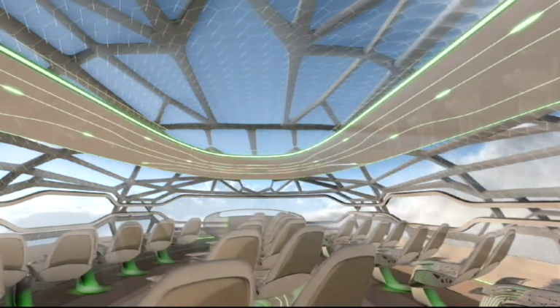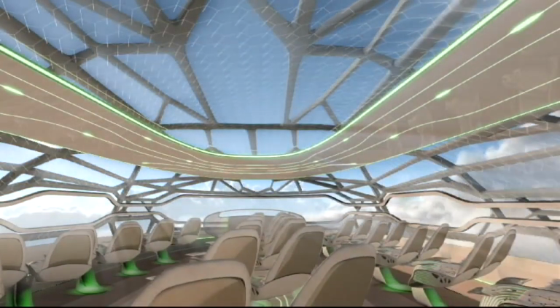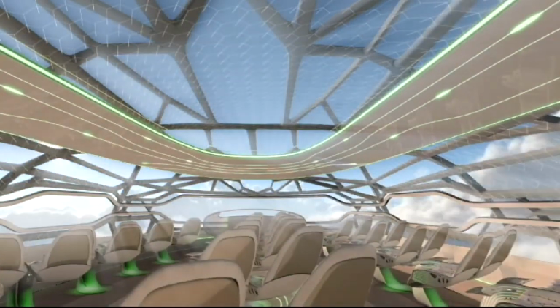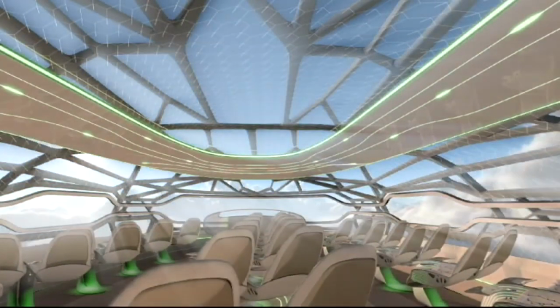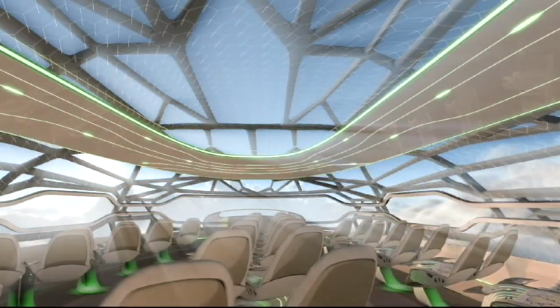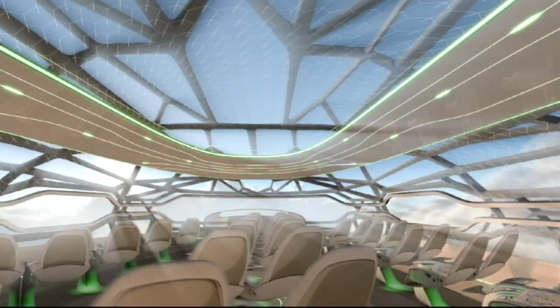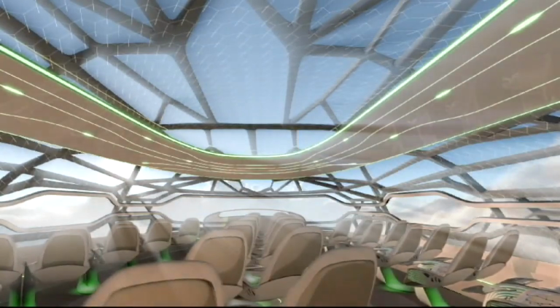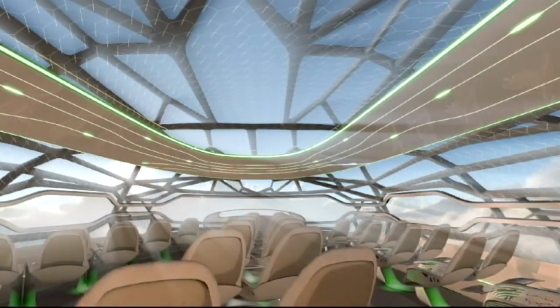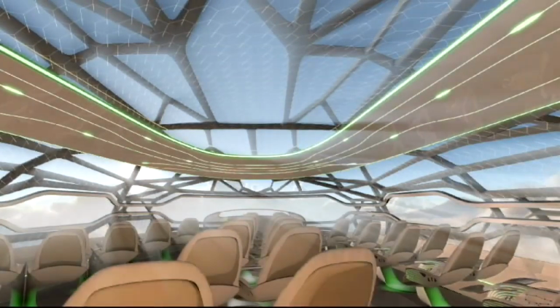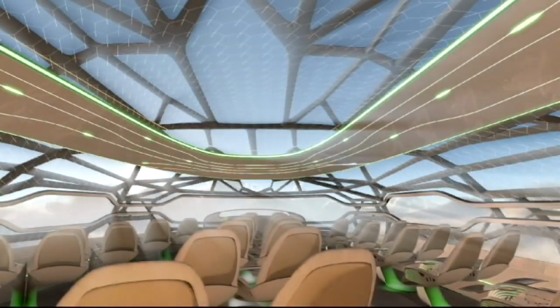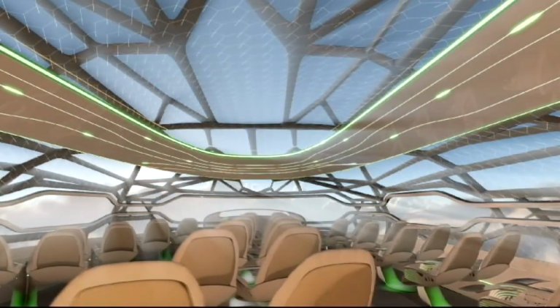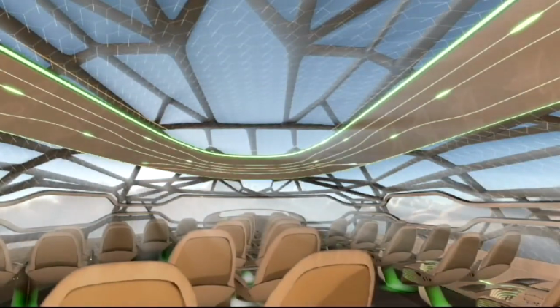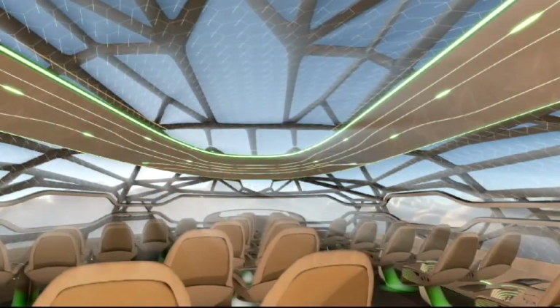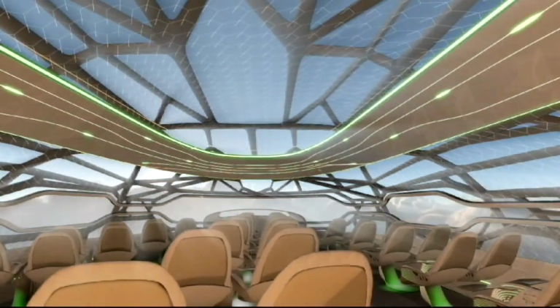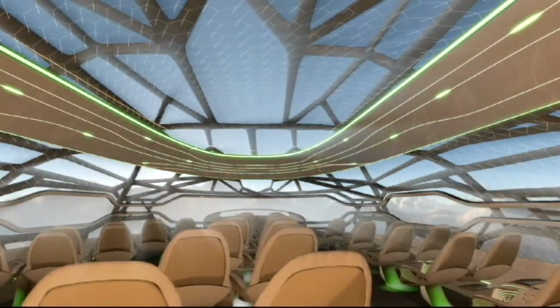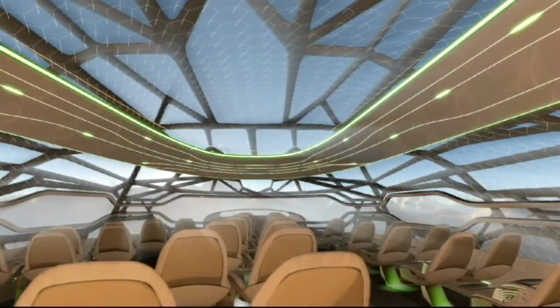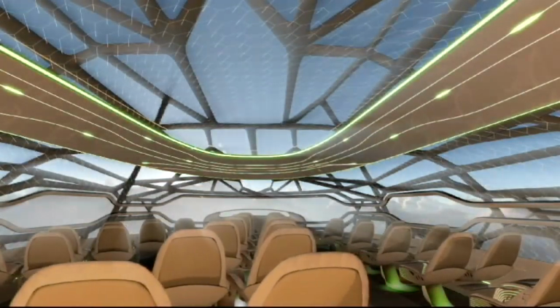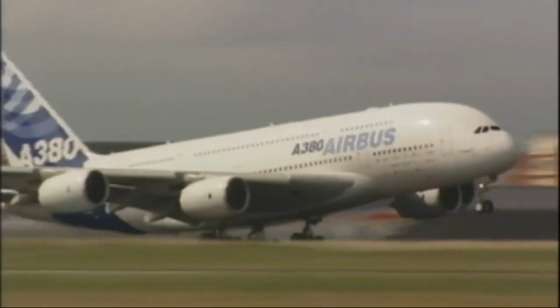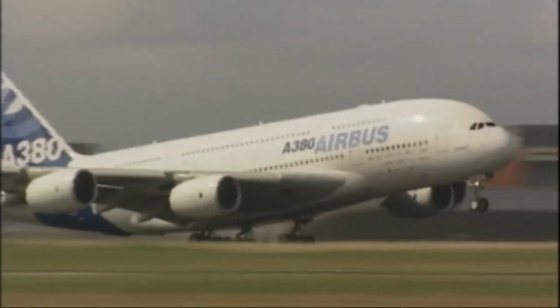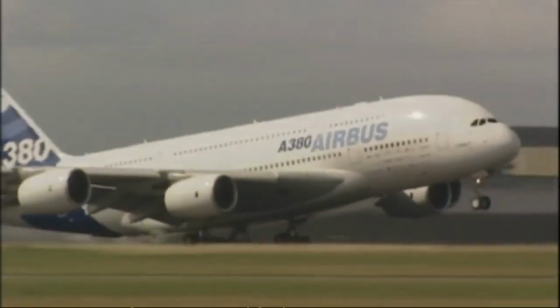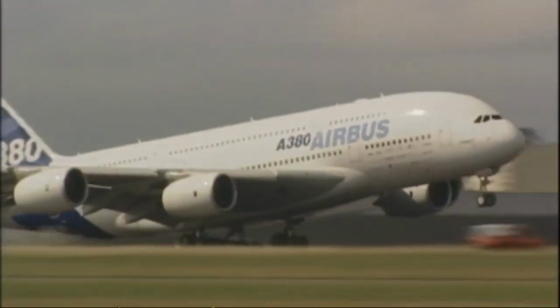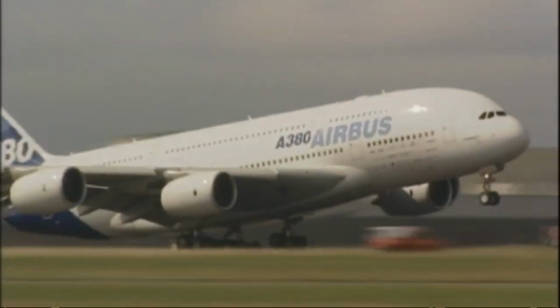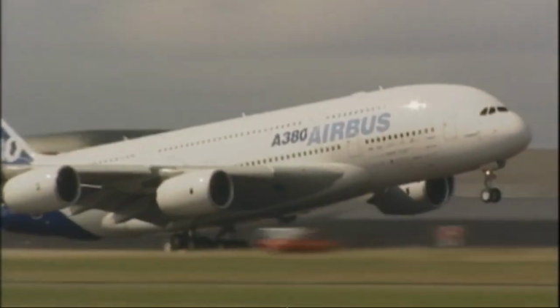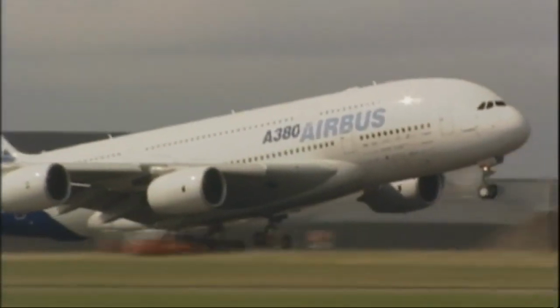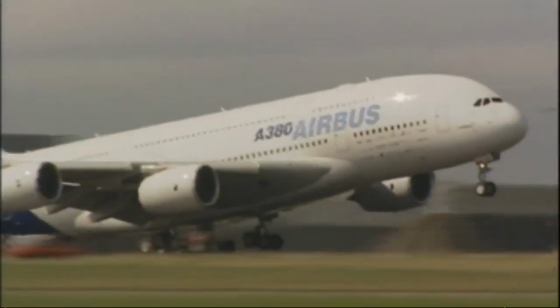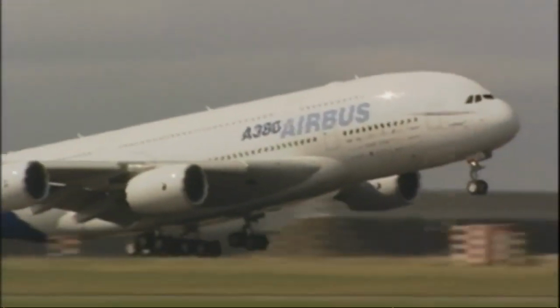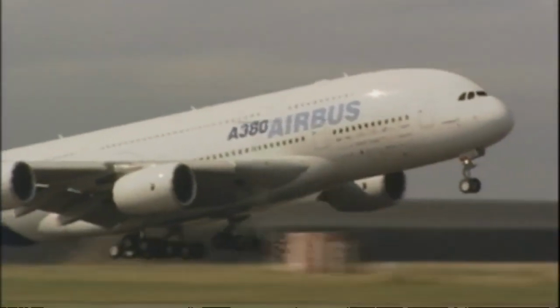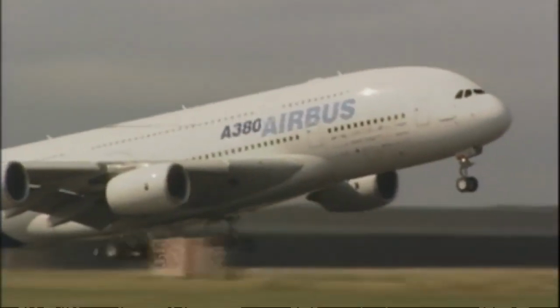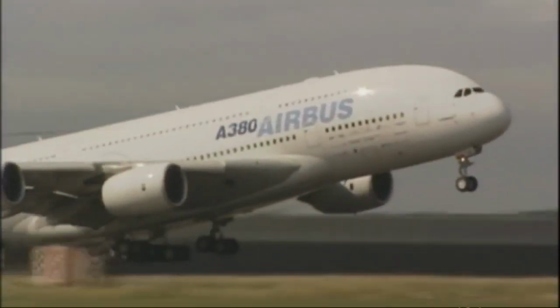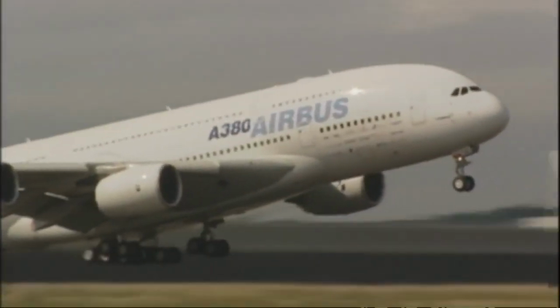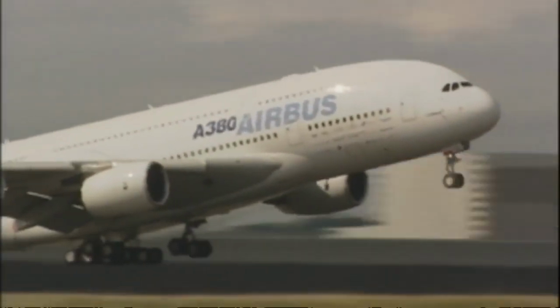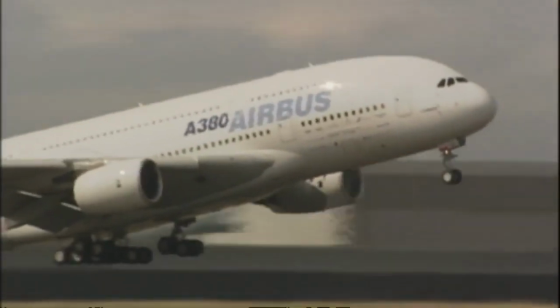Airbus reckon this plane is another 40 years away. Let's hope it's not just a flight of fantasy.